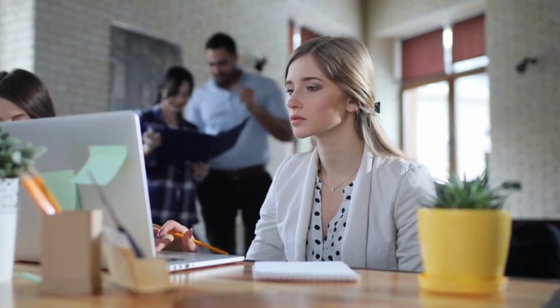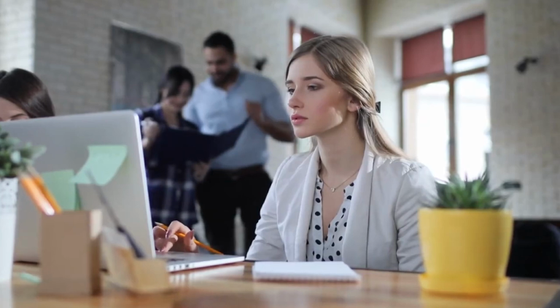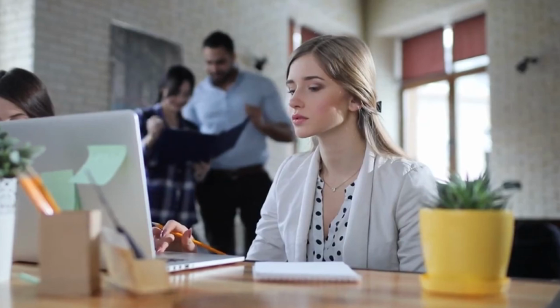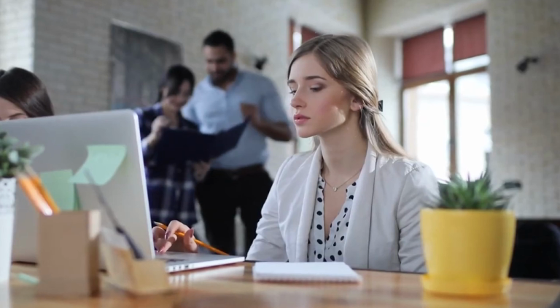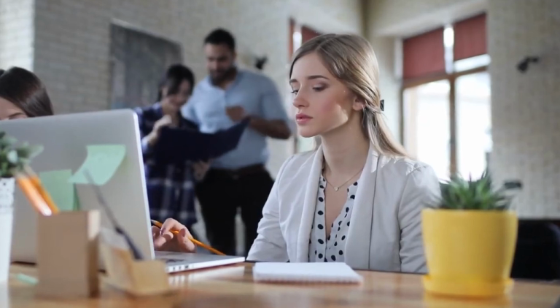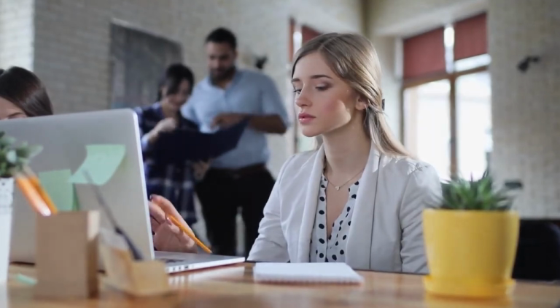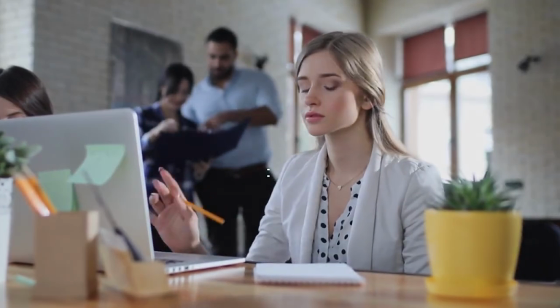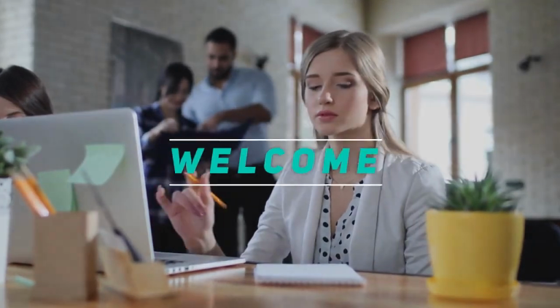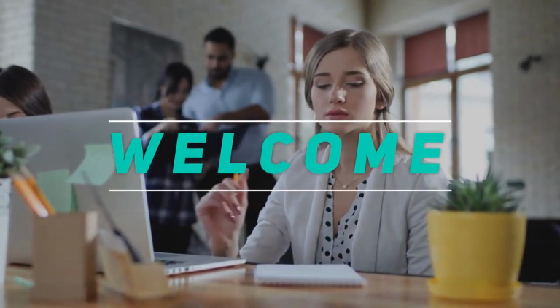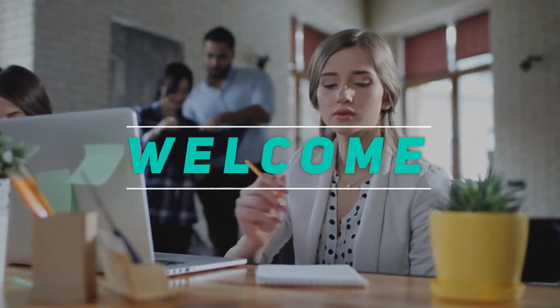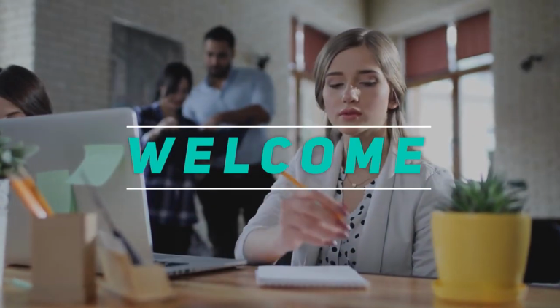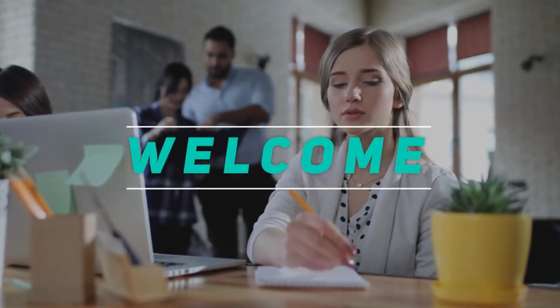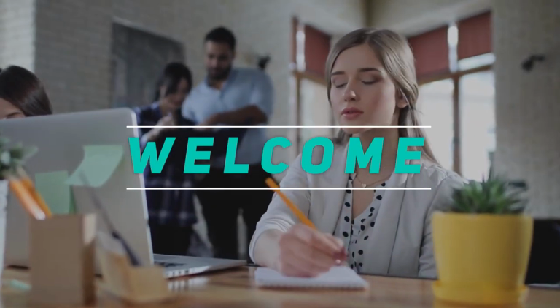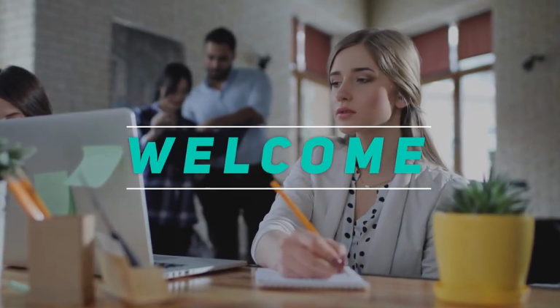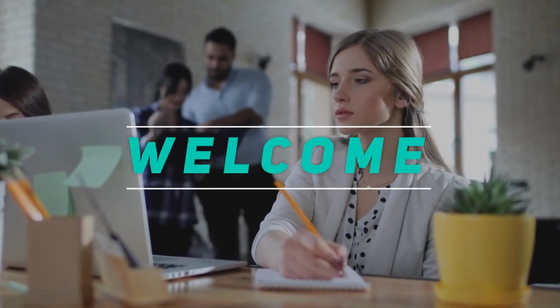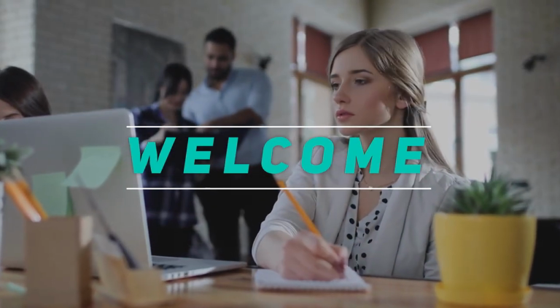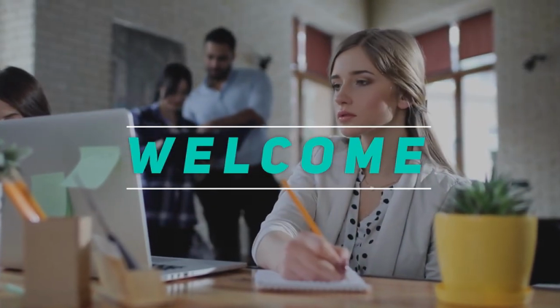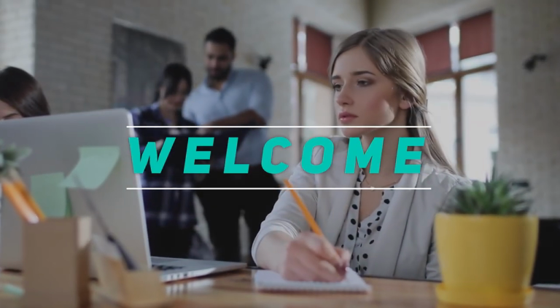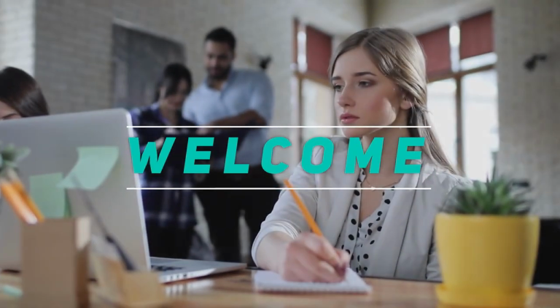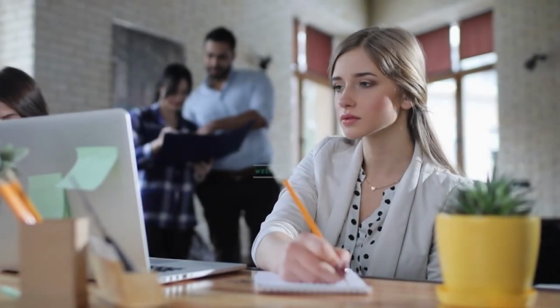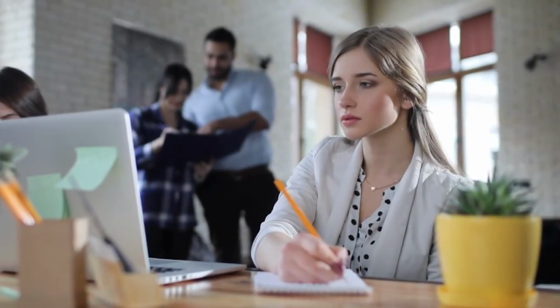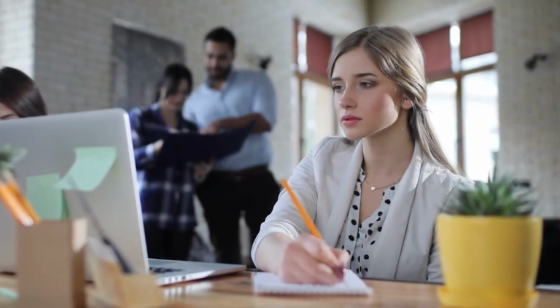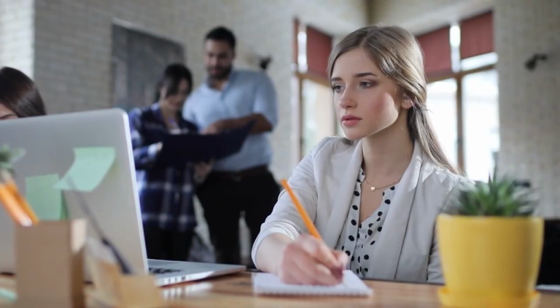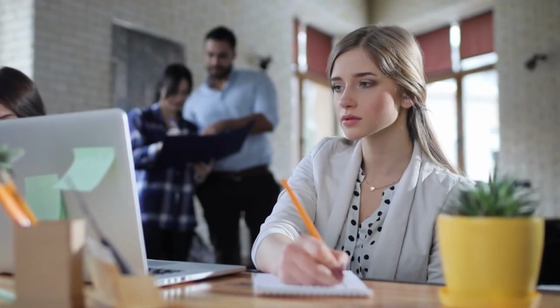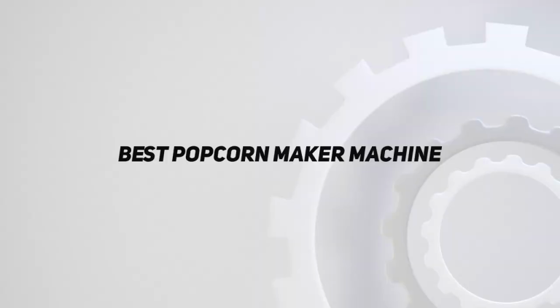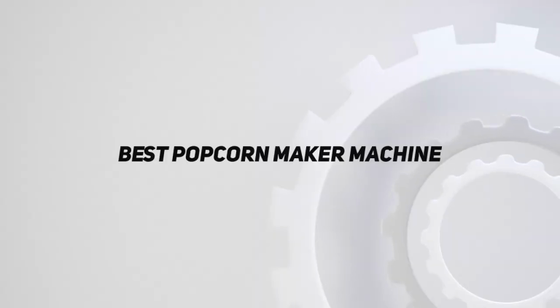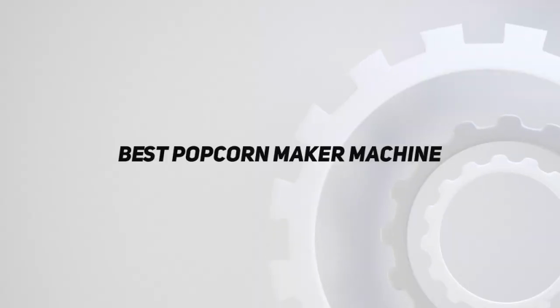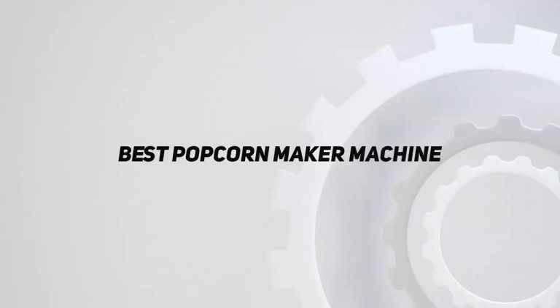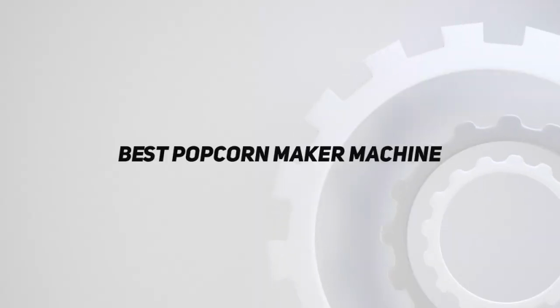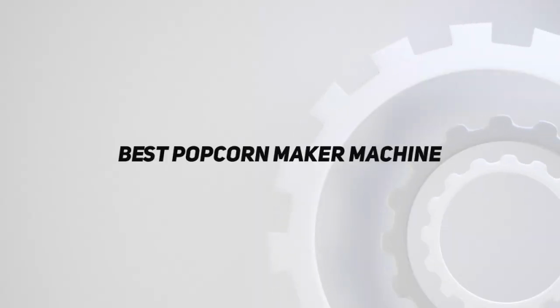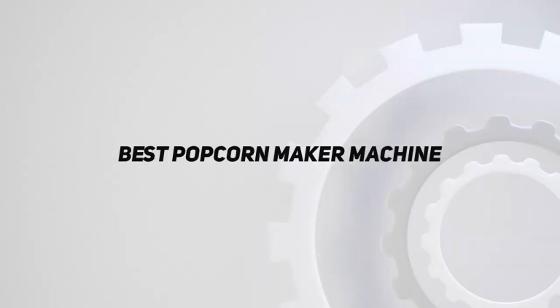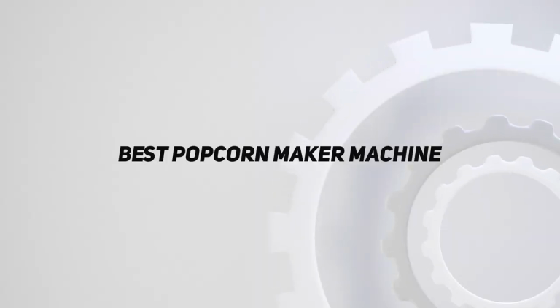Hey, welcome back to my channel. In this video, I'm gonna talk about the top 5 best popcorn maker machines.